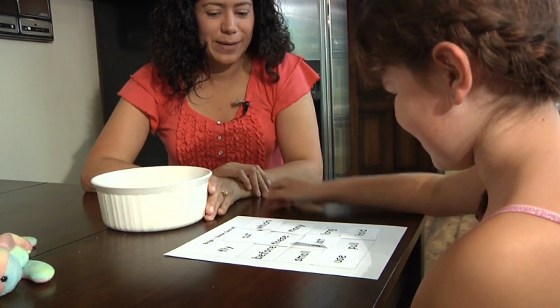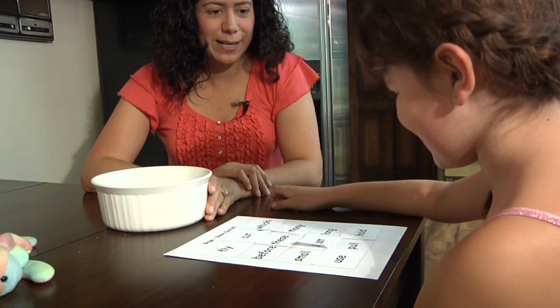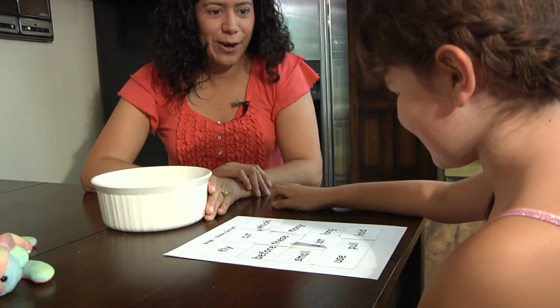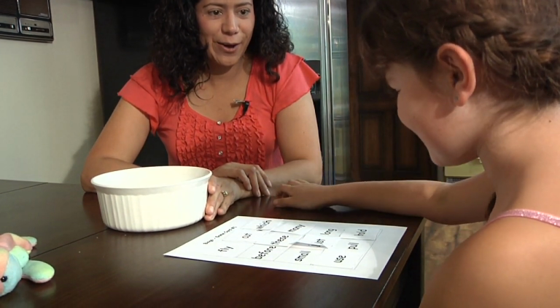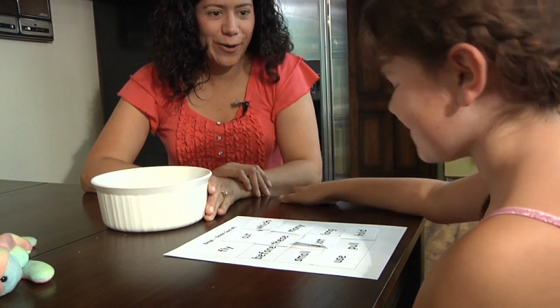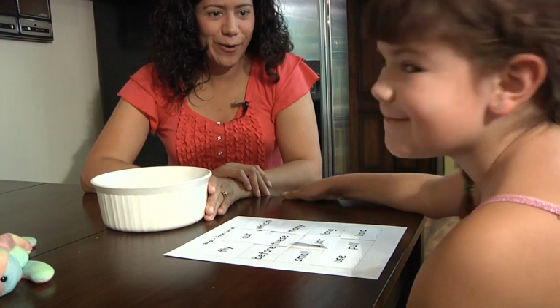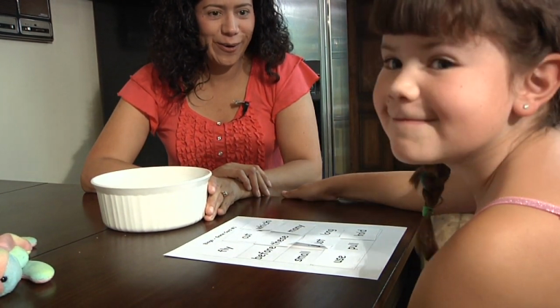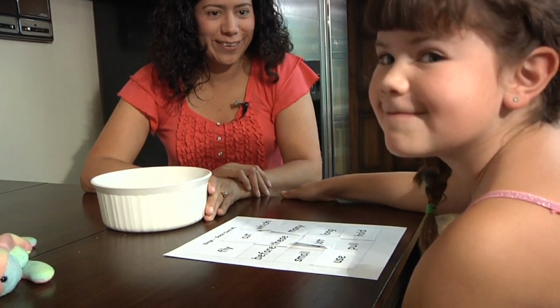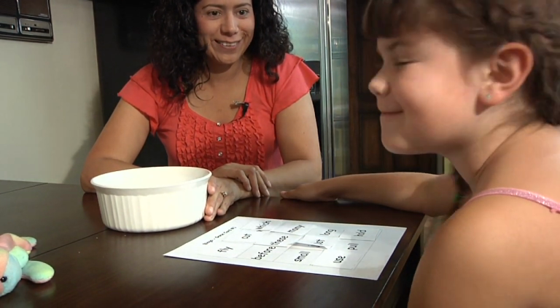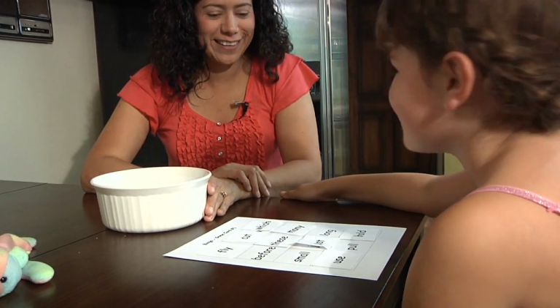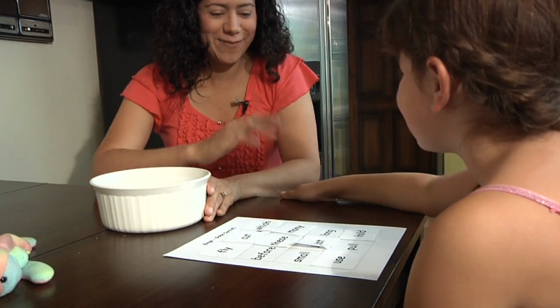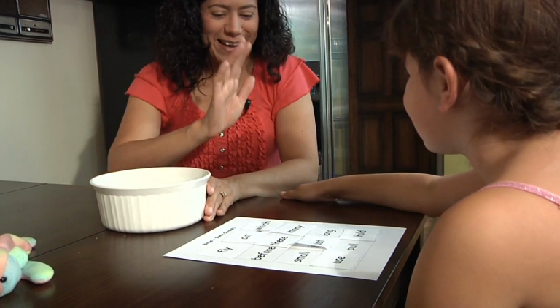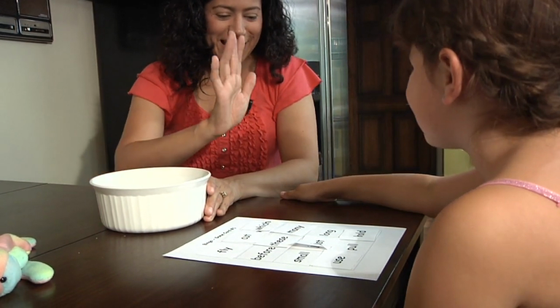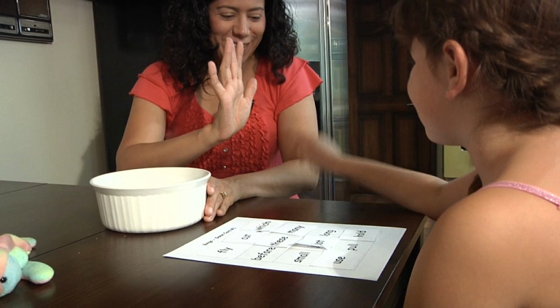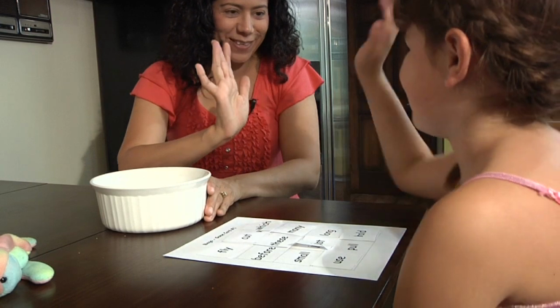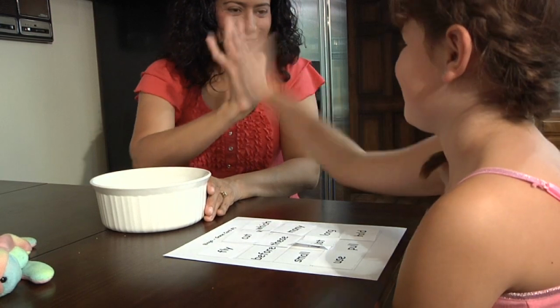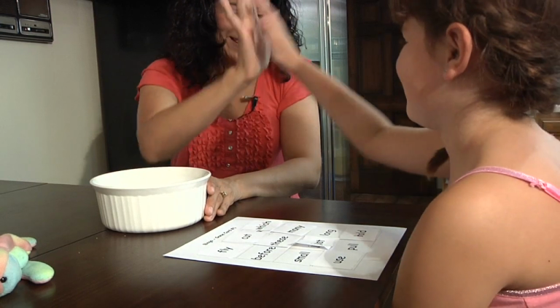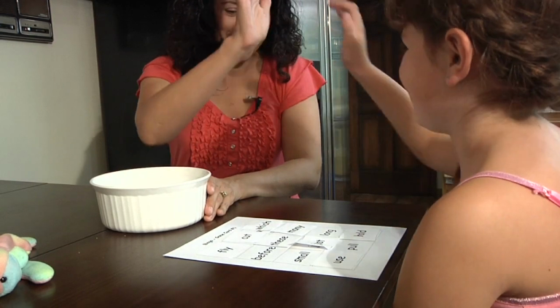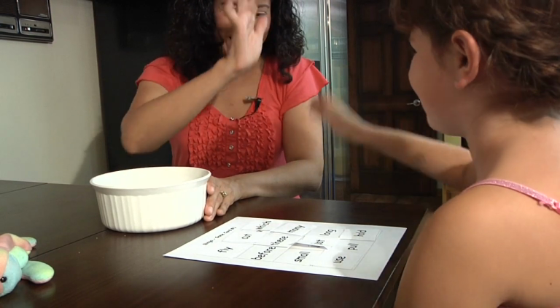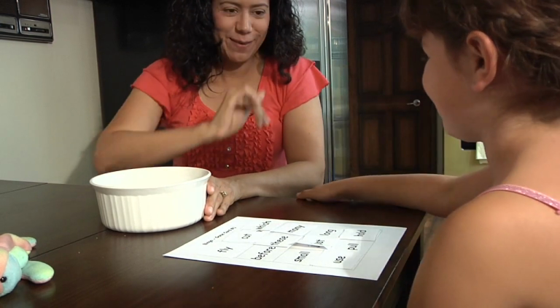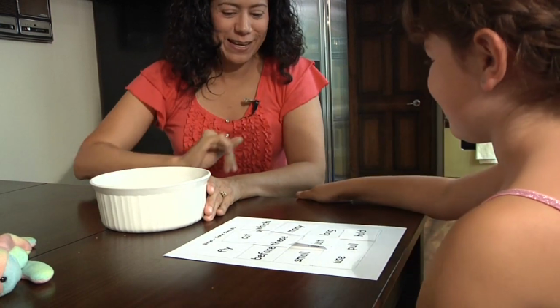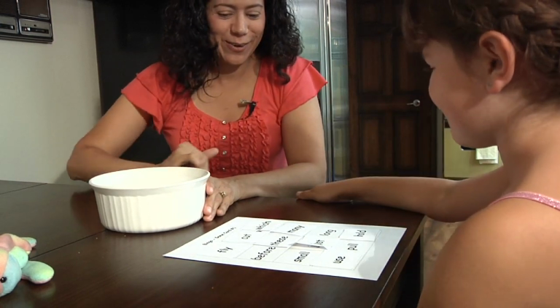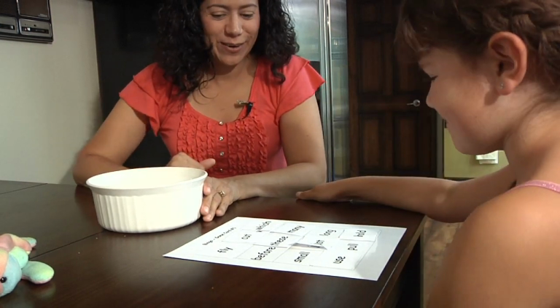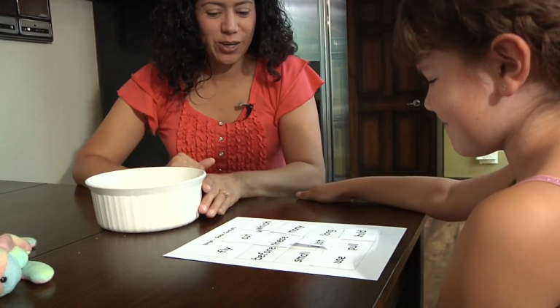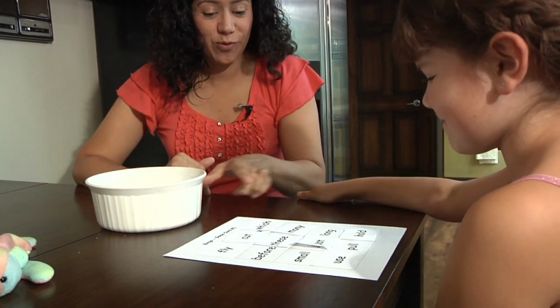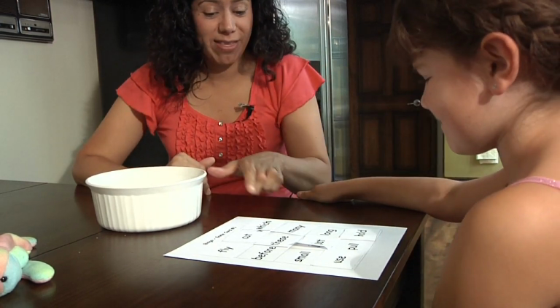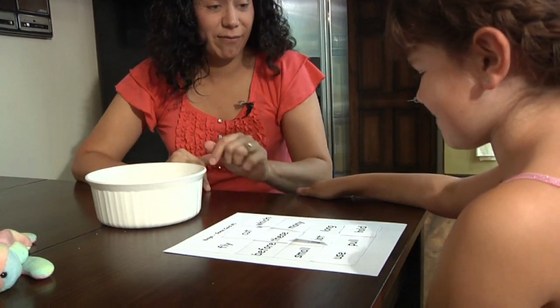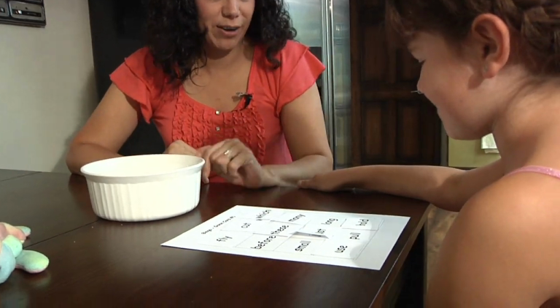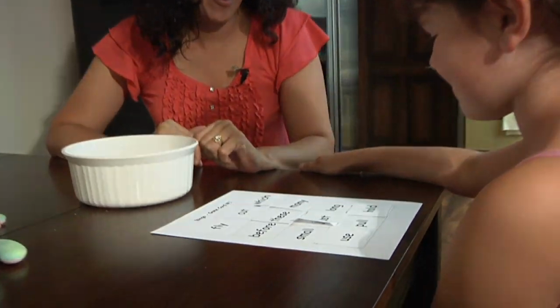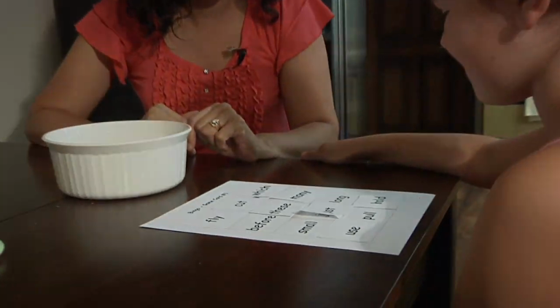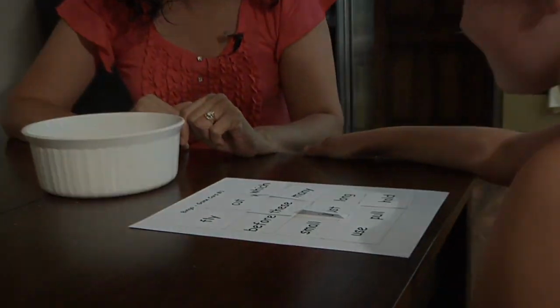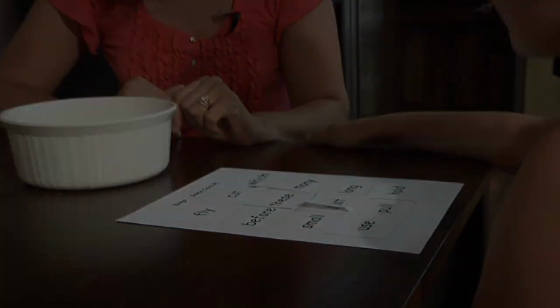Bingo! High five. You got the bingo. And you read them very well, too.